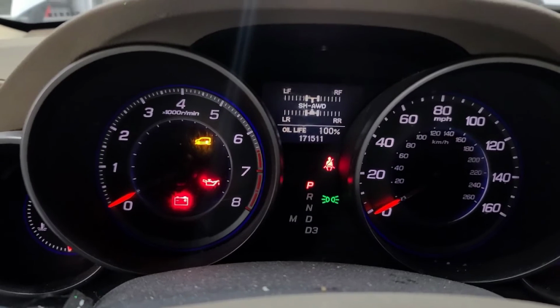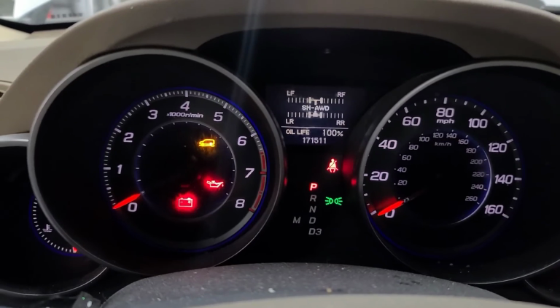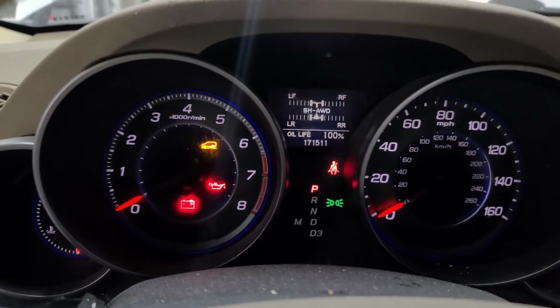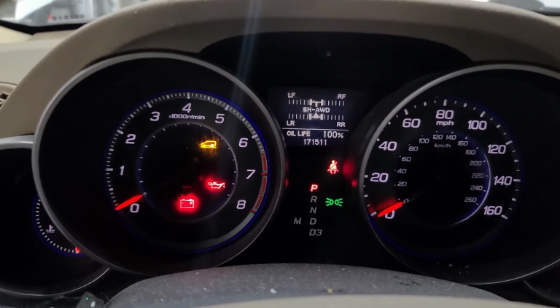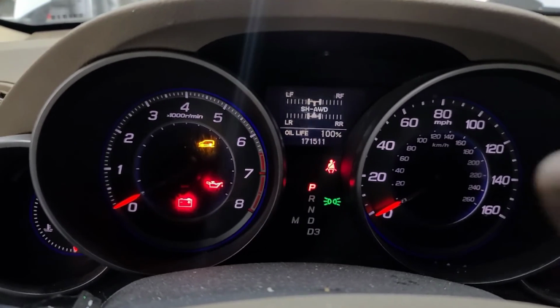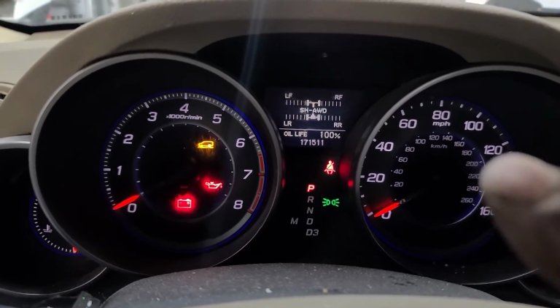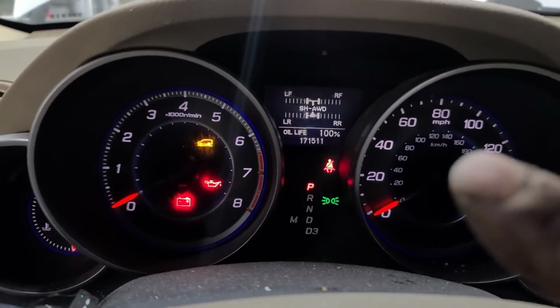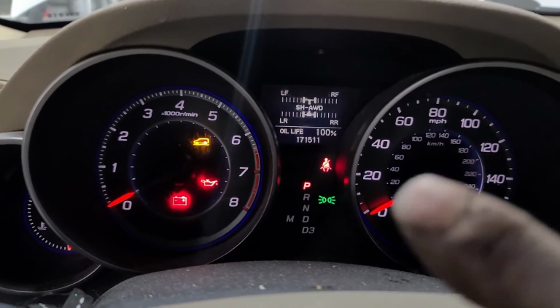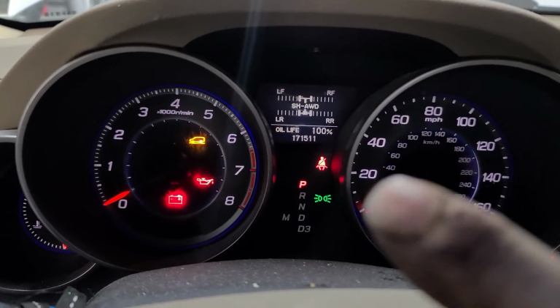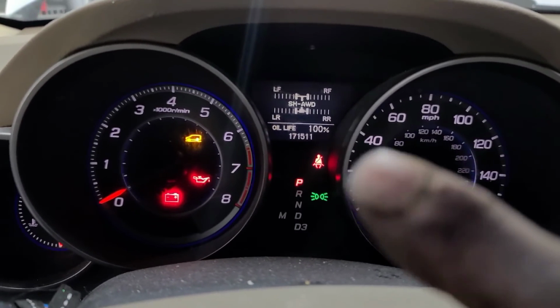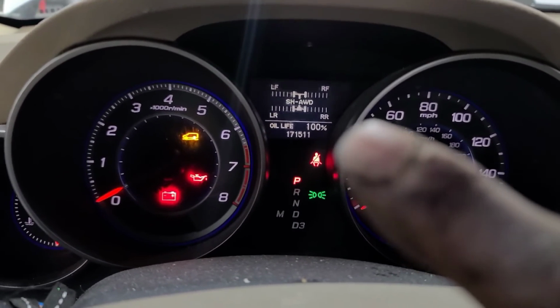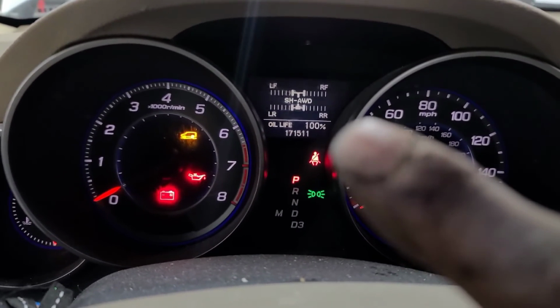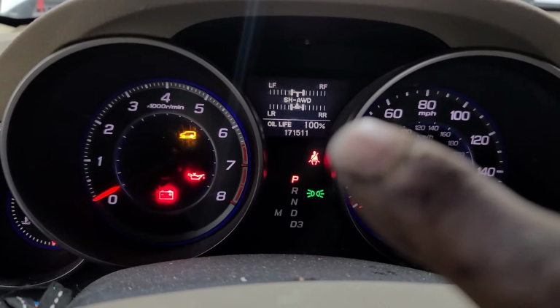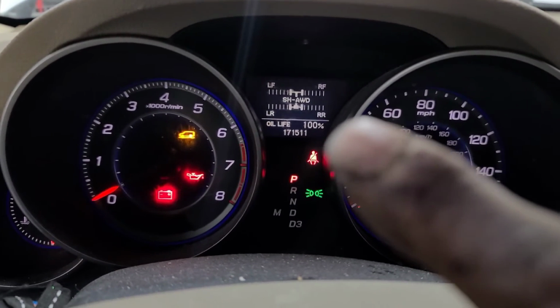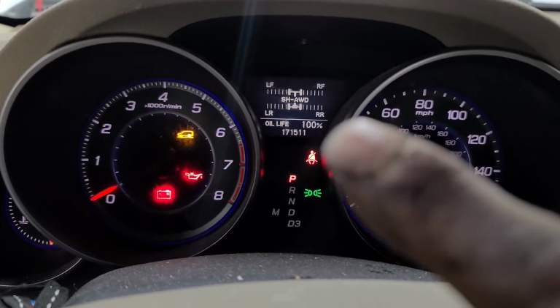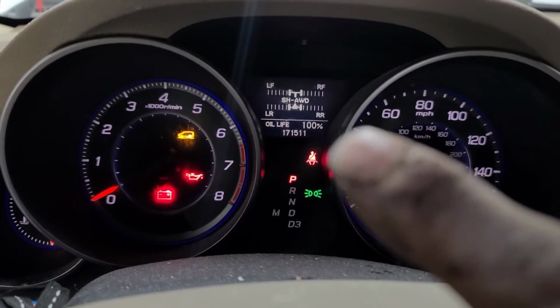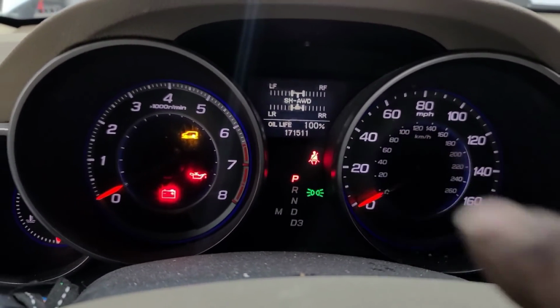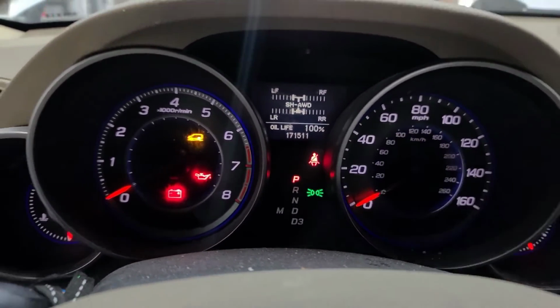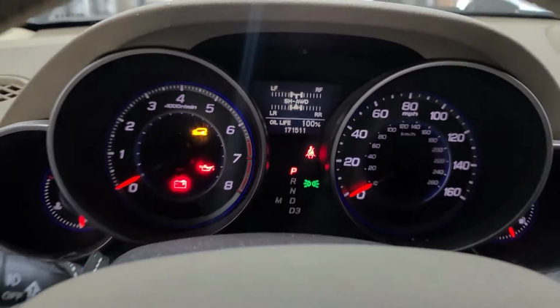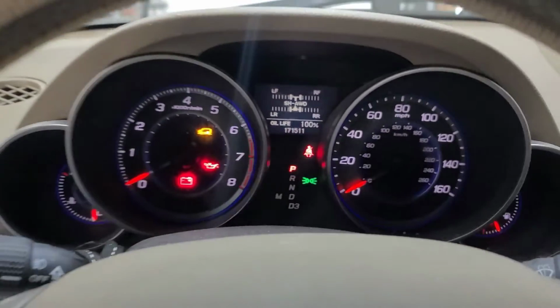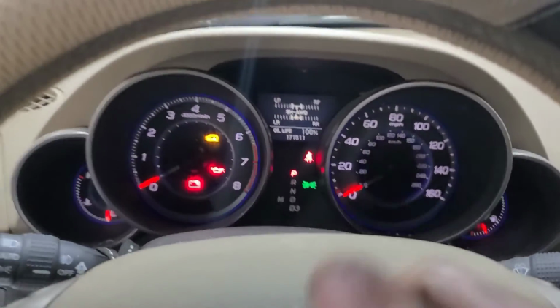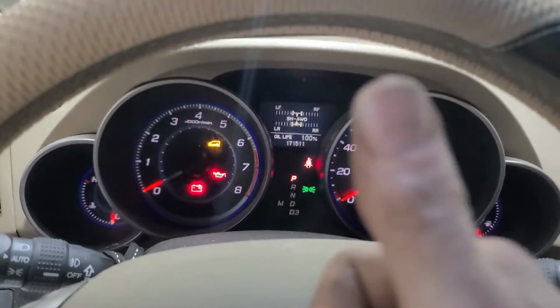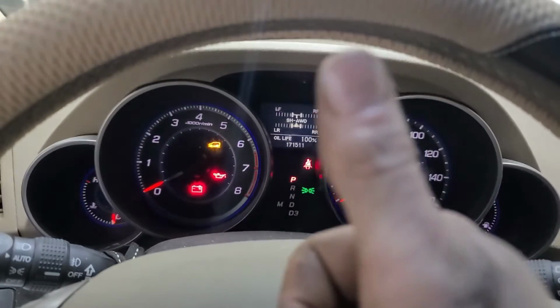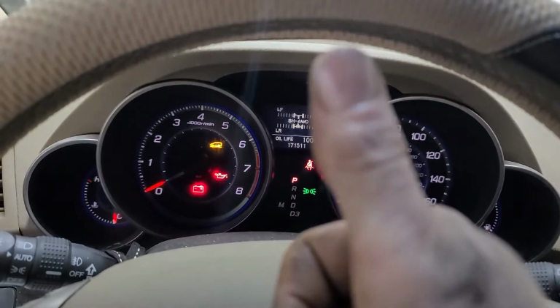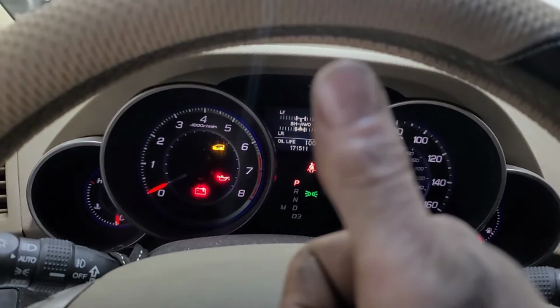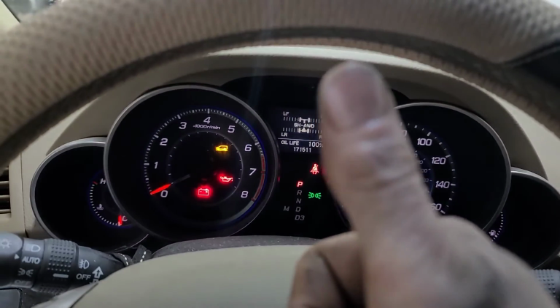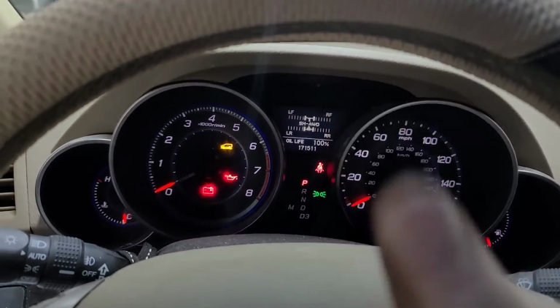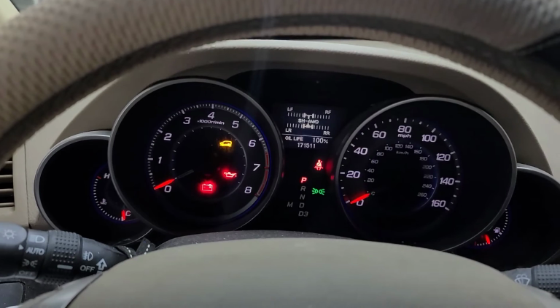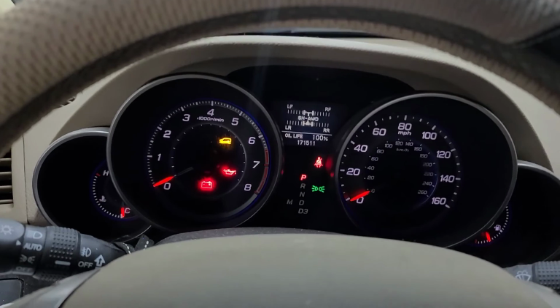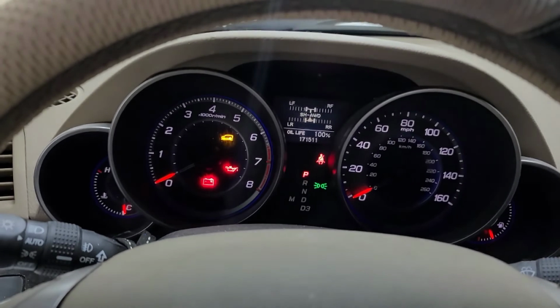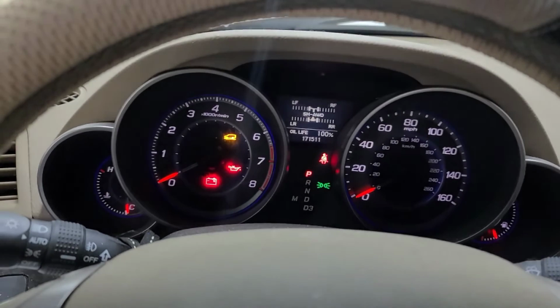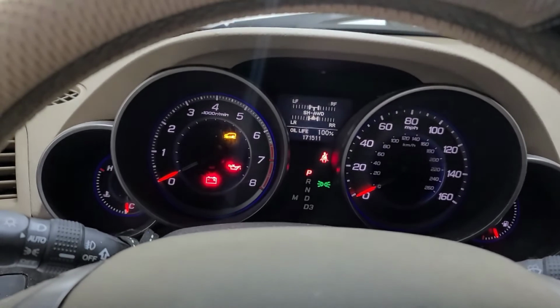That will reset it, and the oil life will show at 100%. Hope that helps.